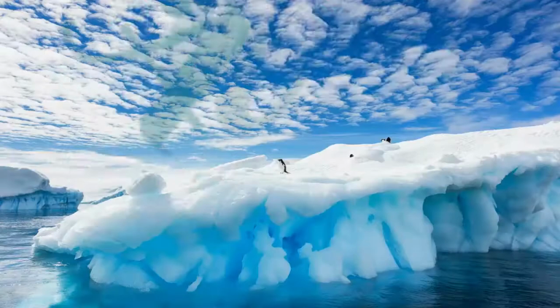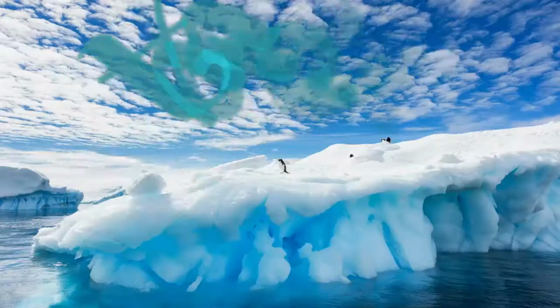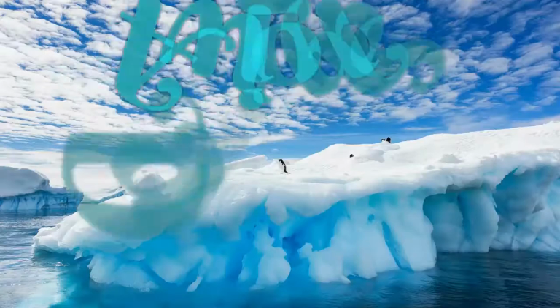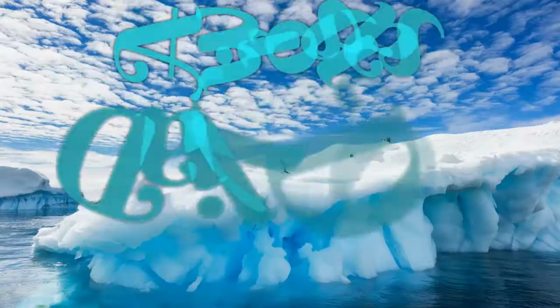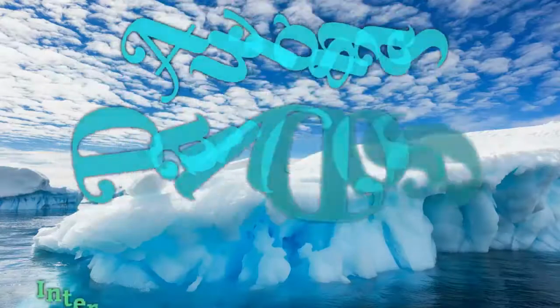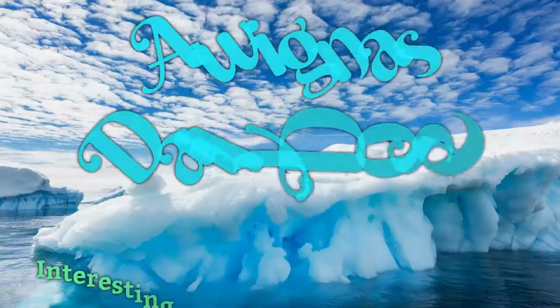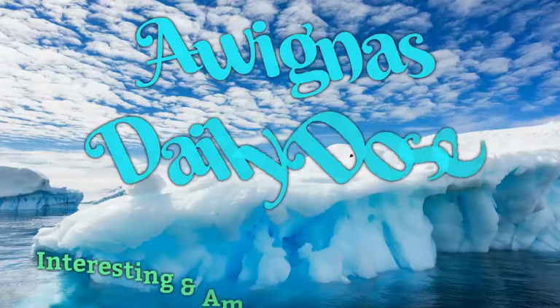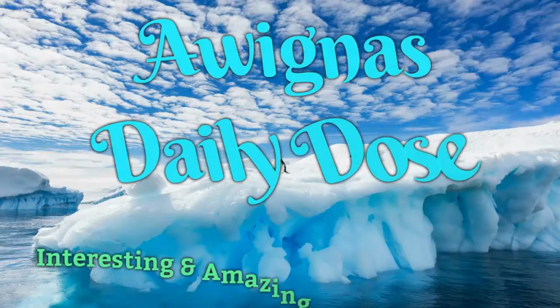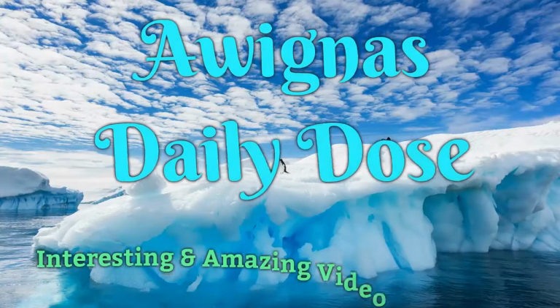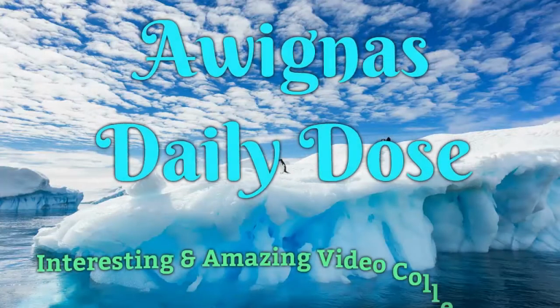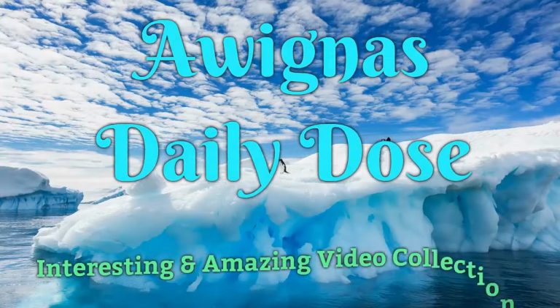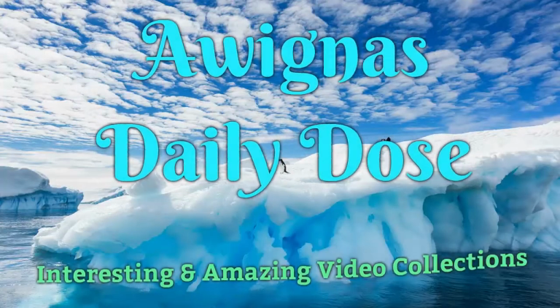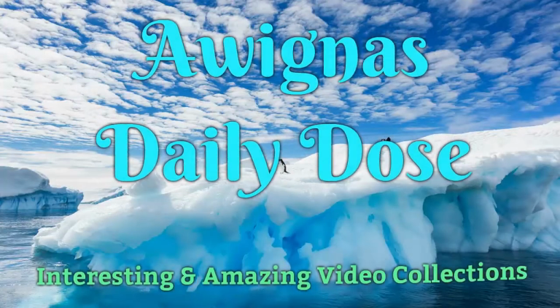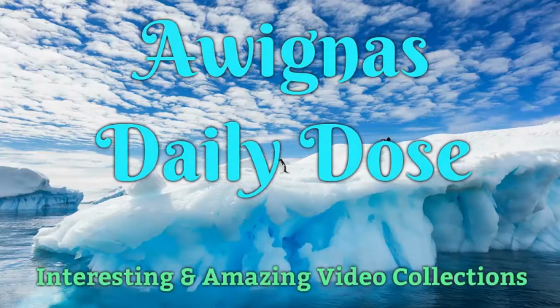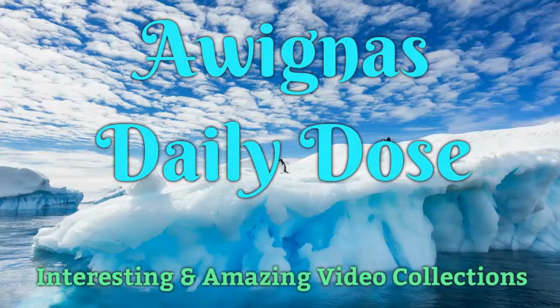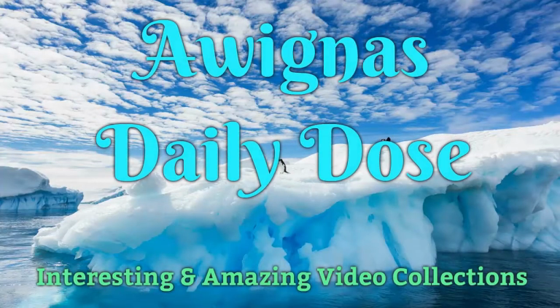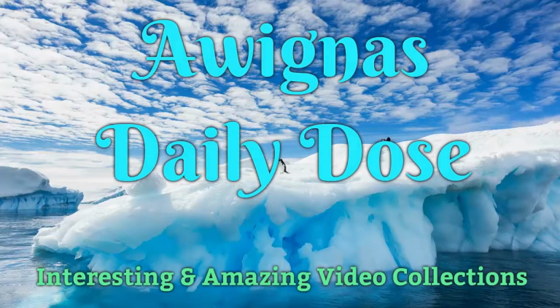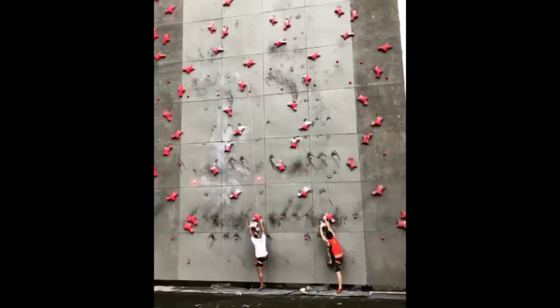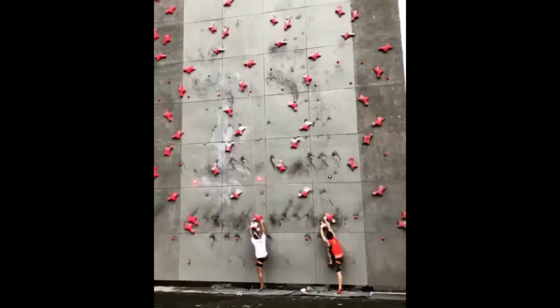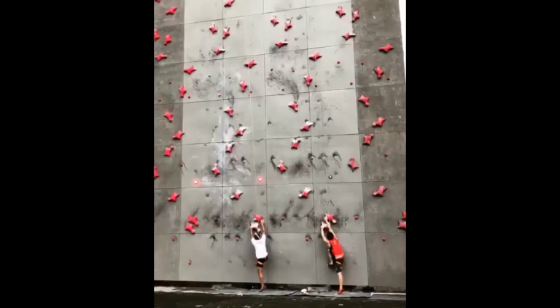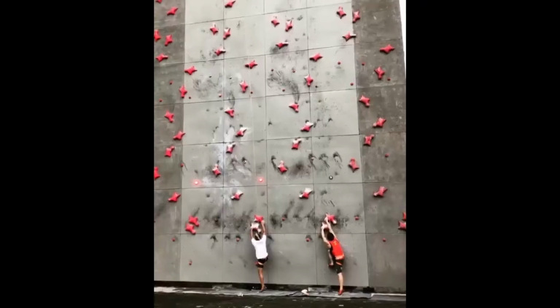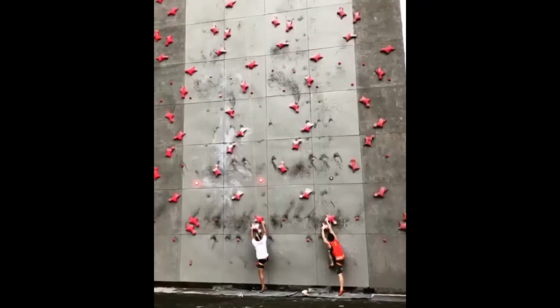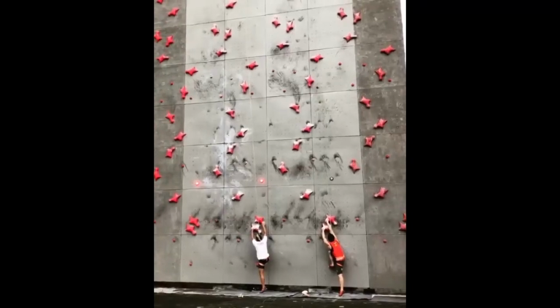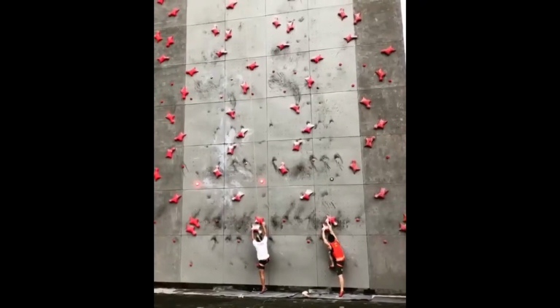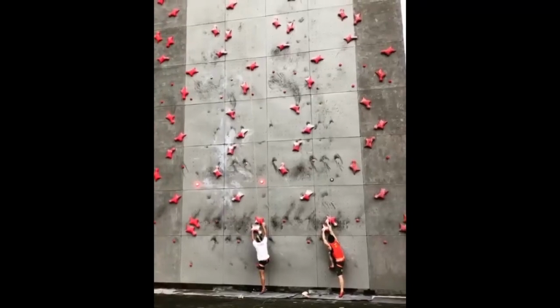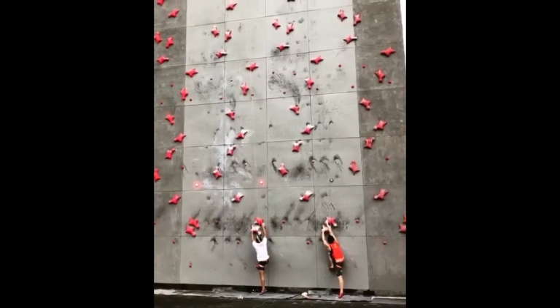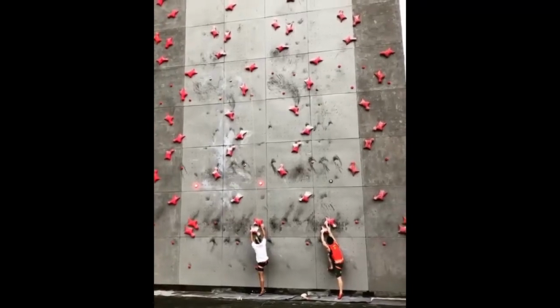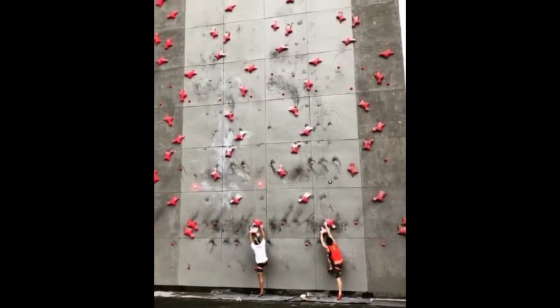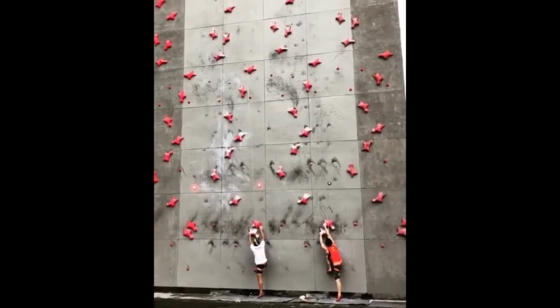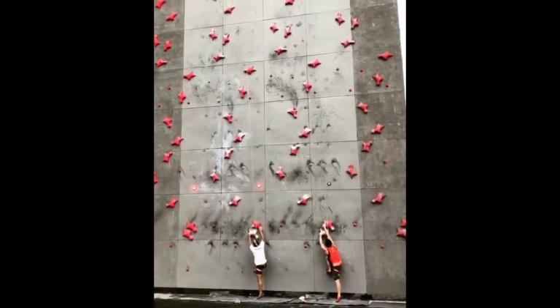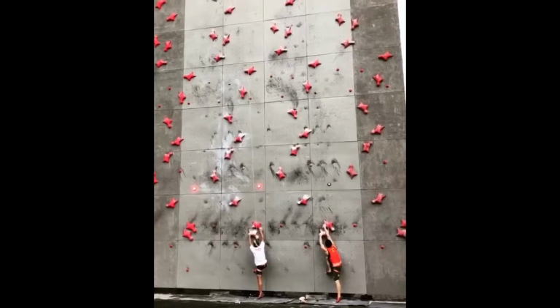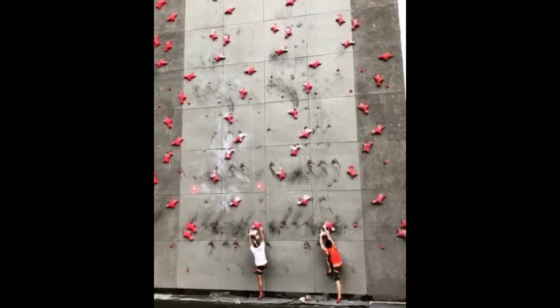Hi guys, welcome to today's Daily Dose. This is the place where we share interesting things with you.